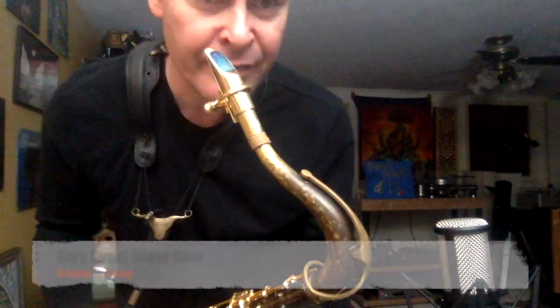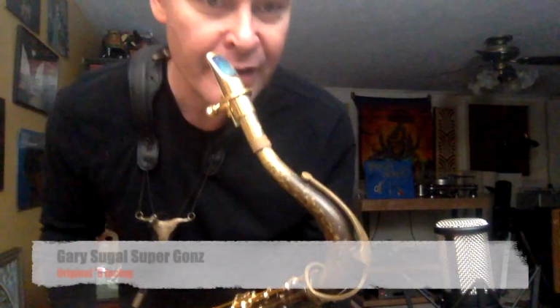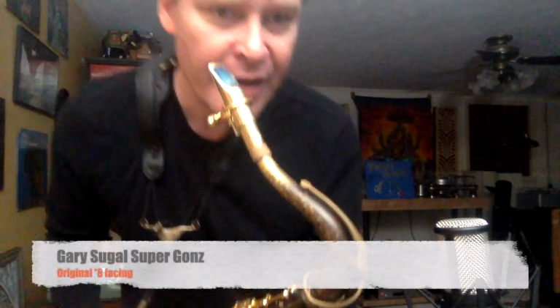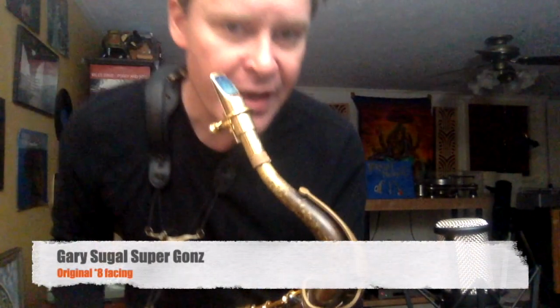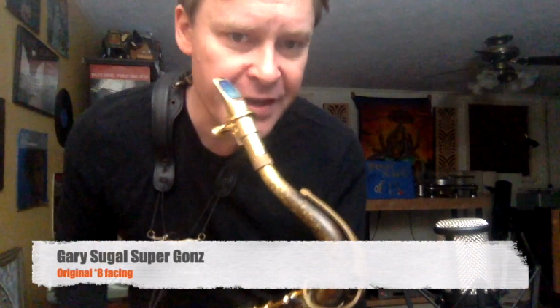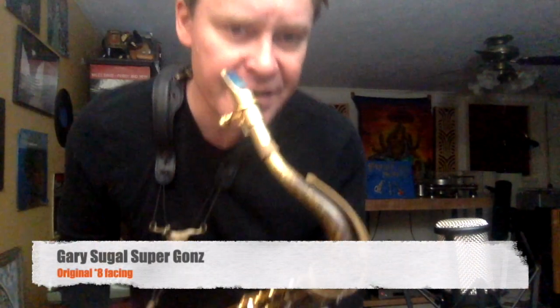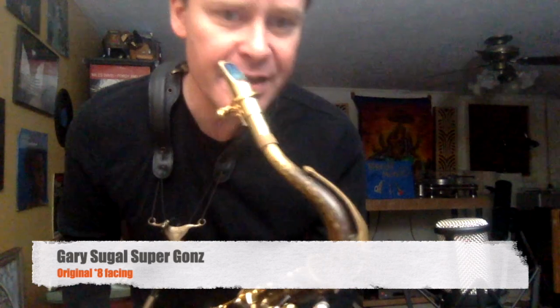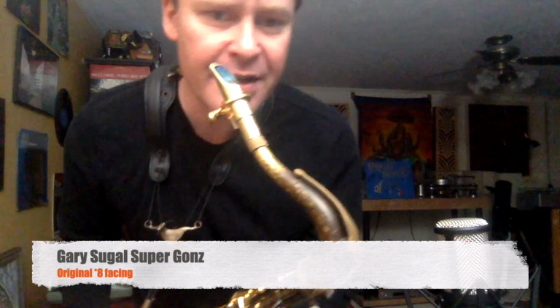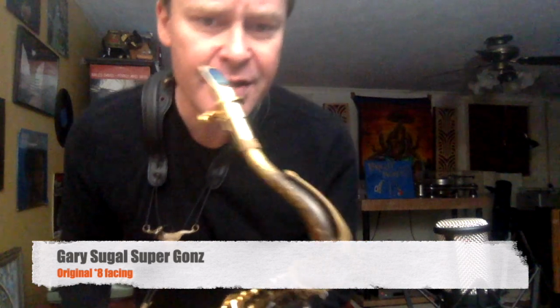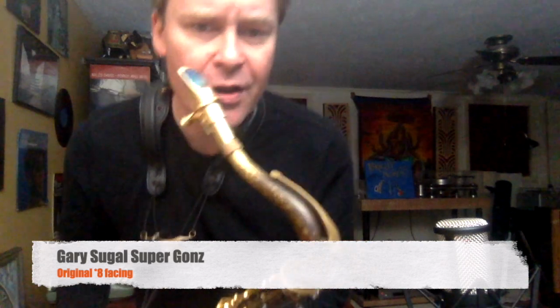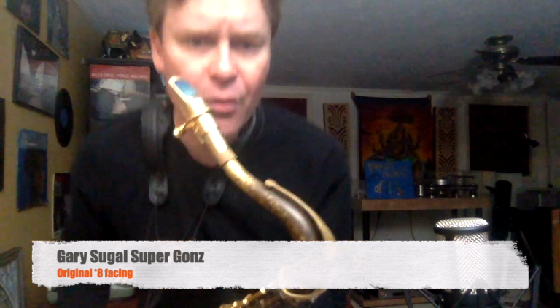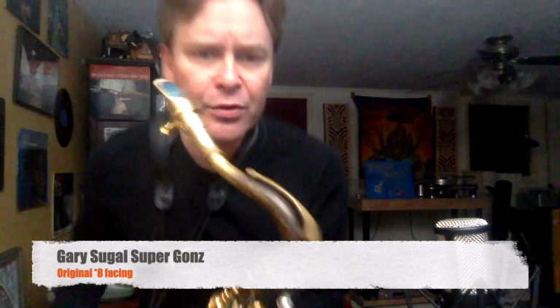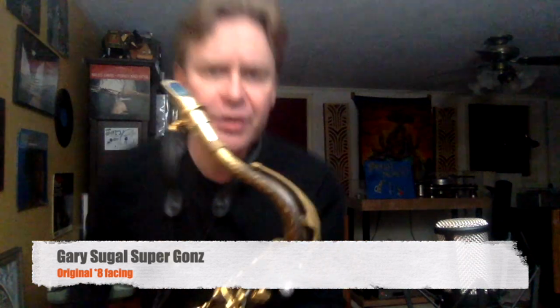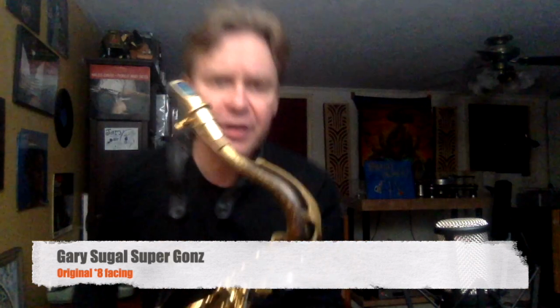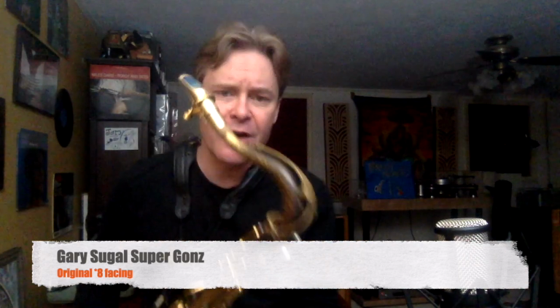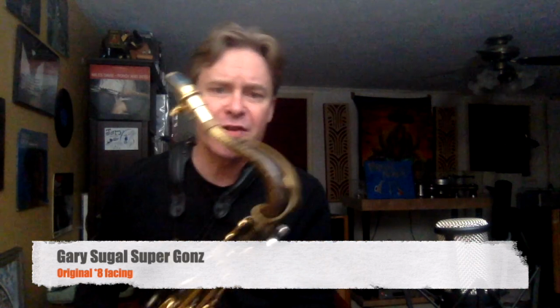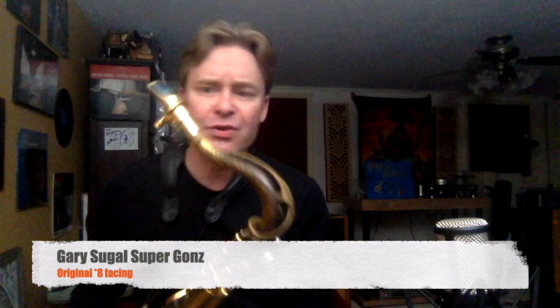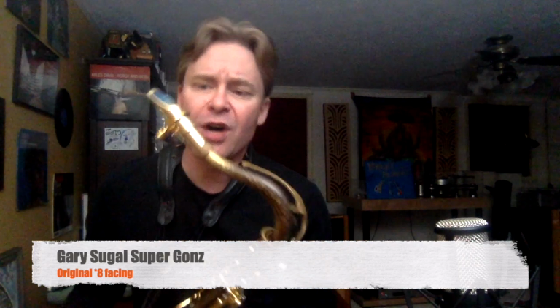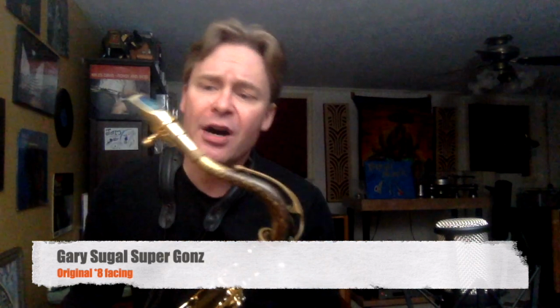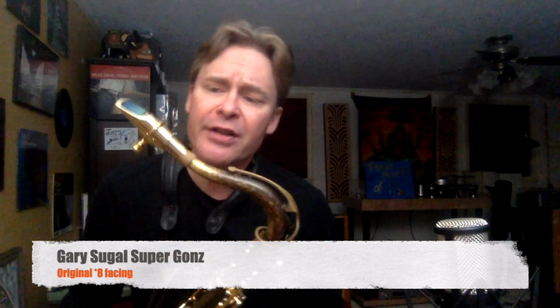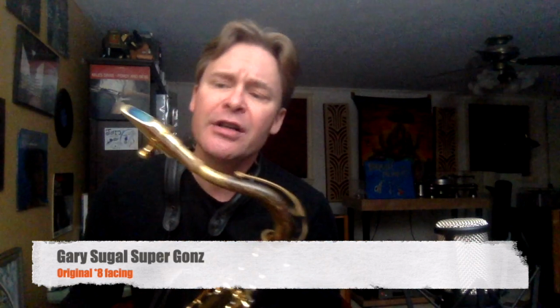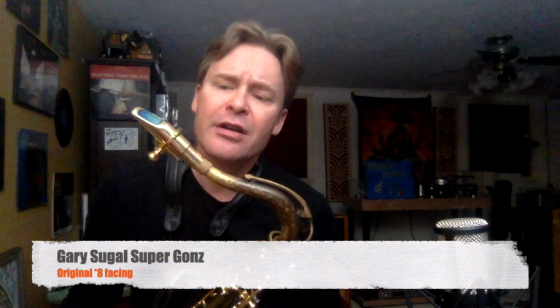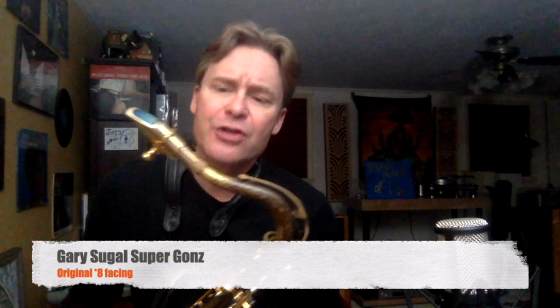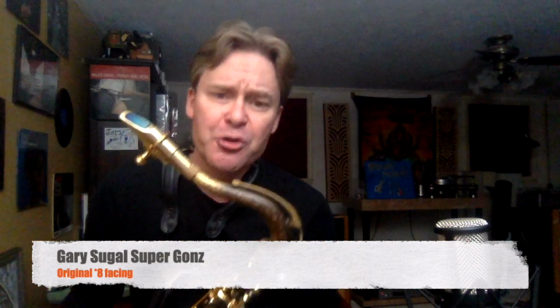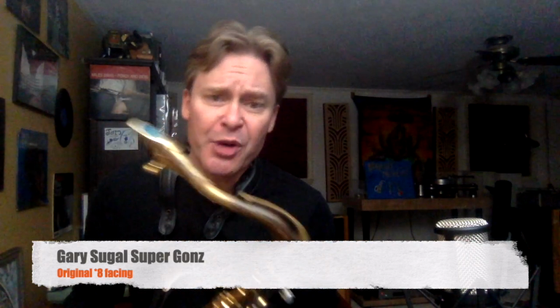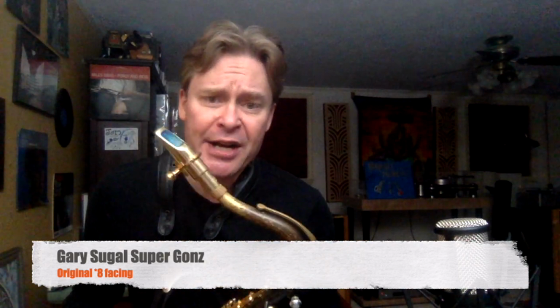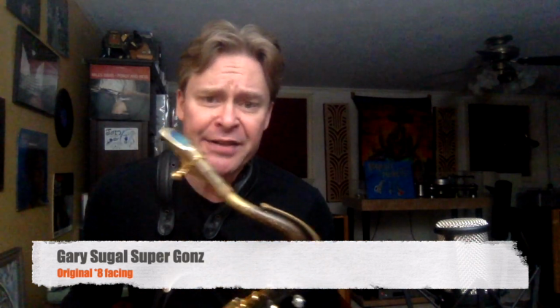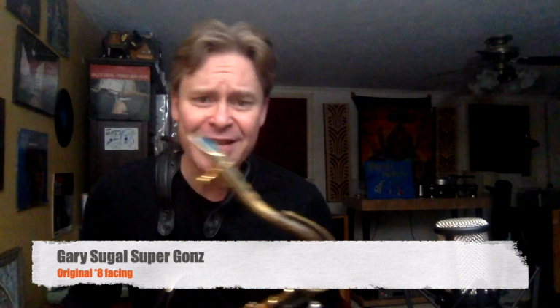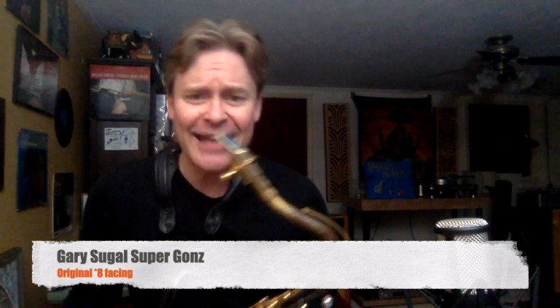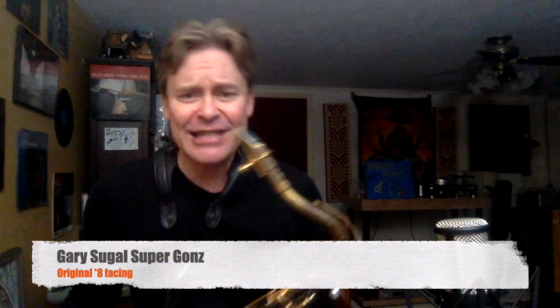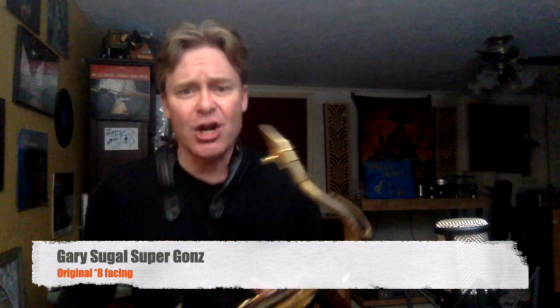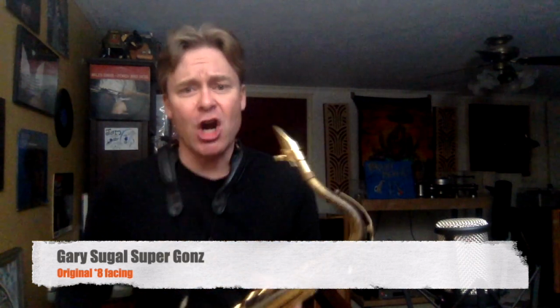This is an older Gary Sugal Superharns 8-star.